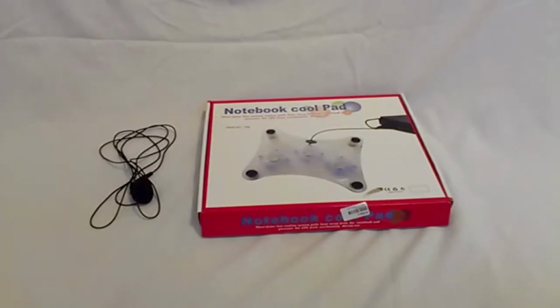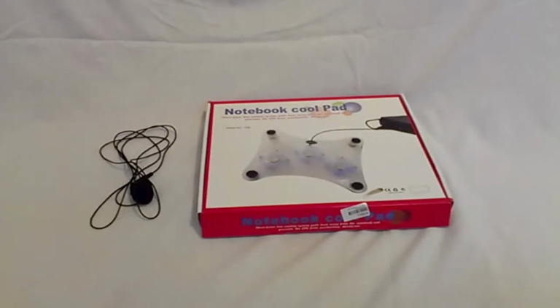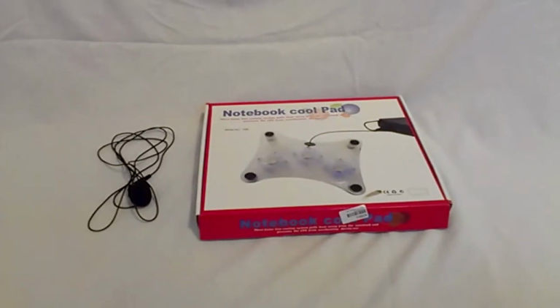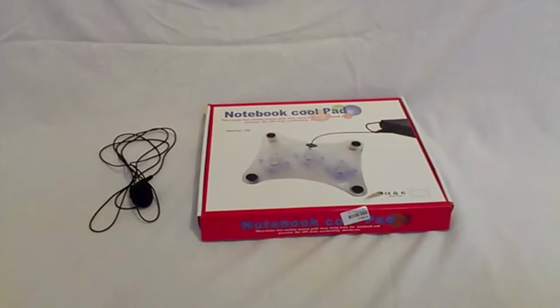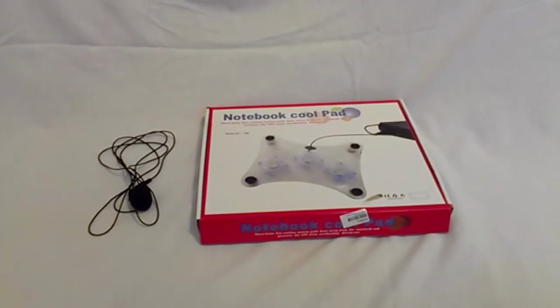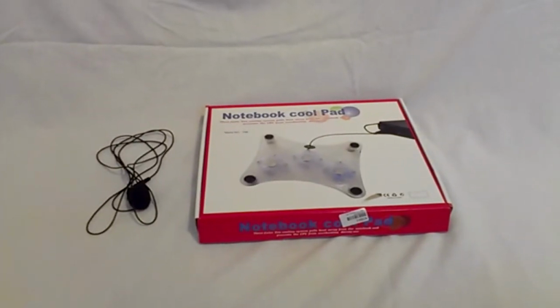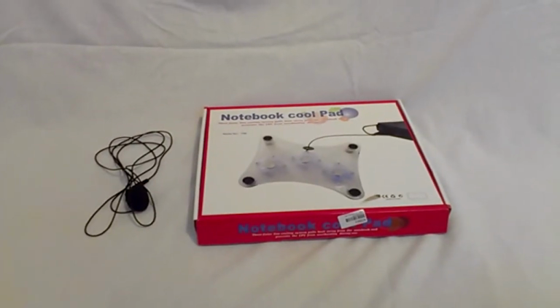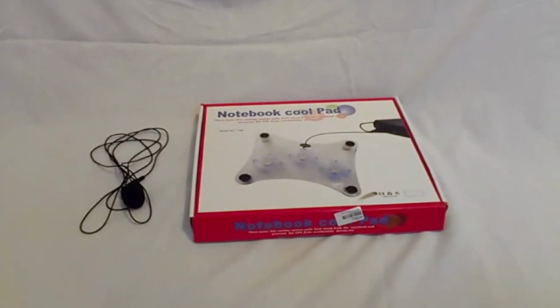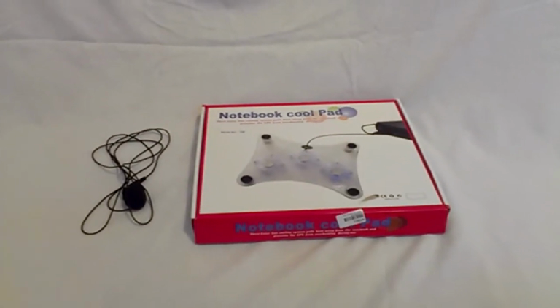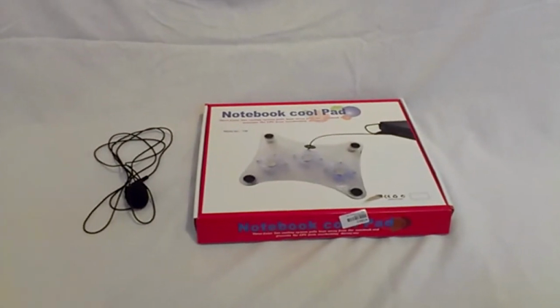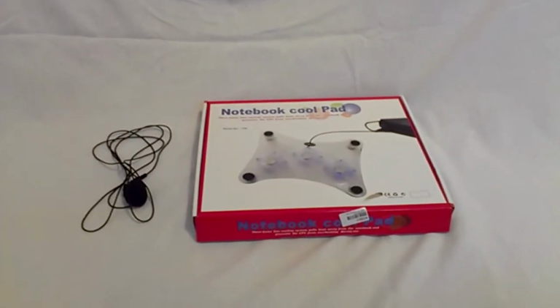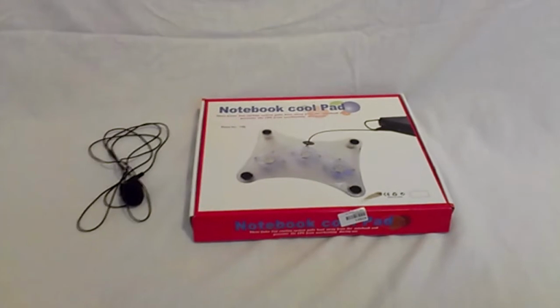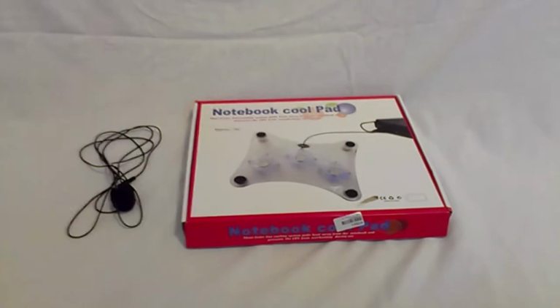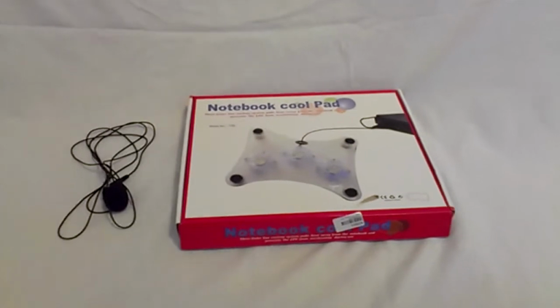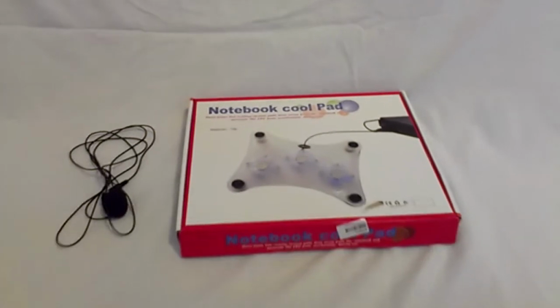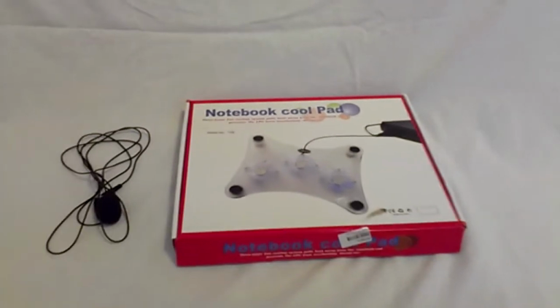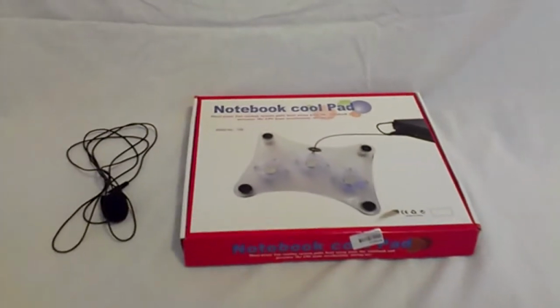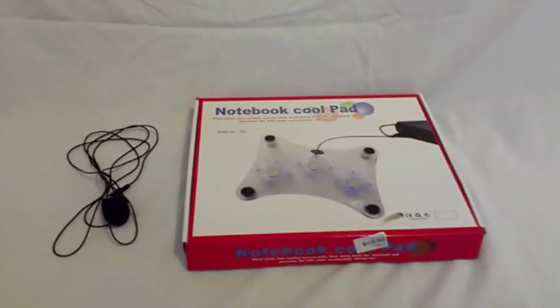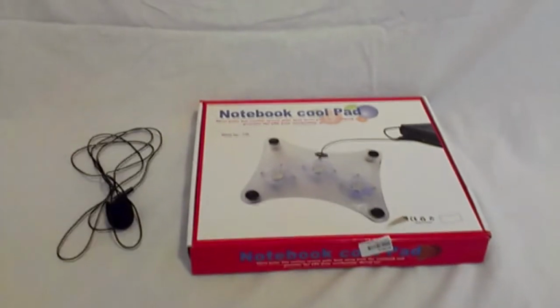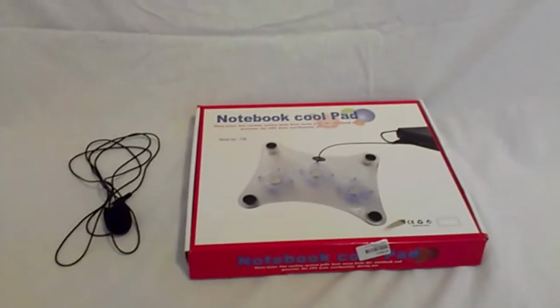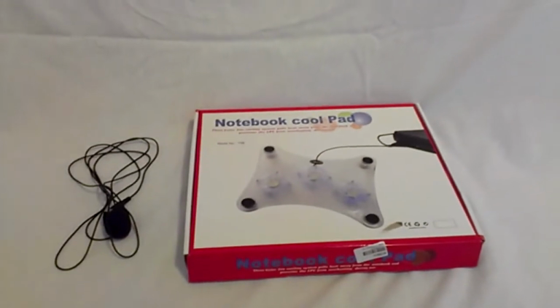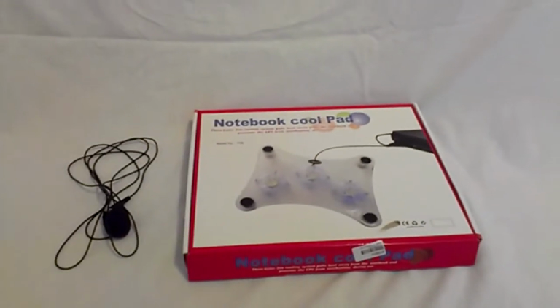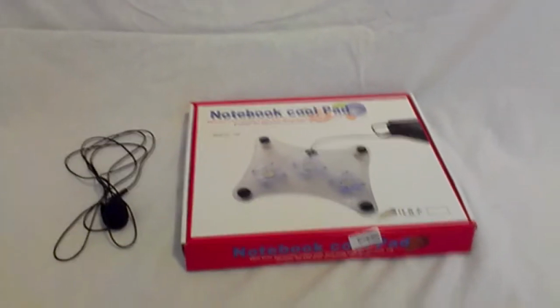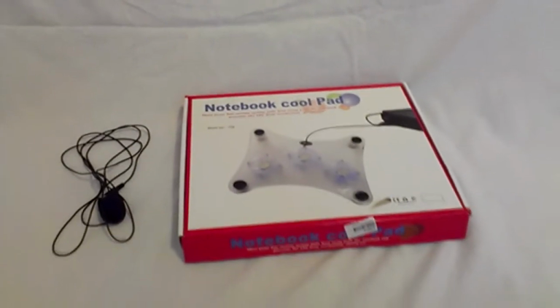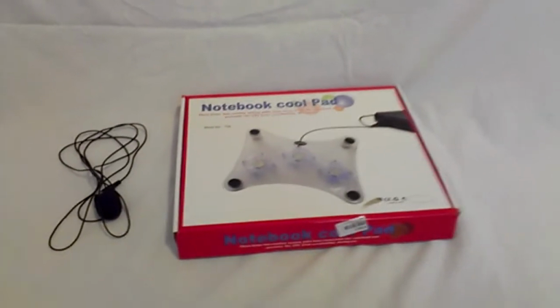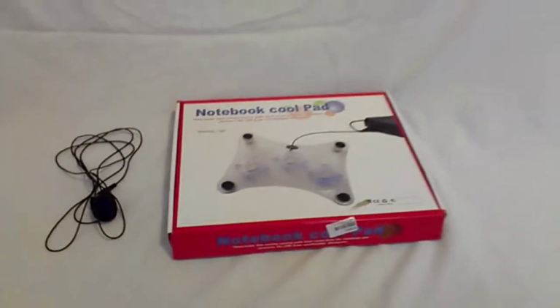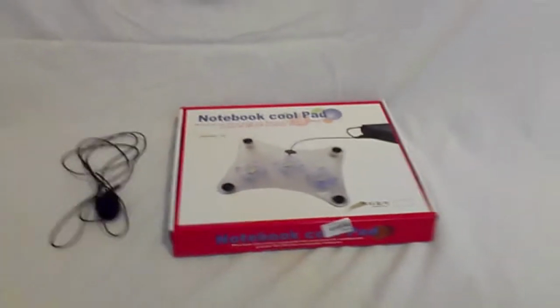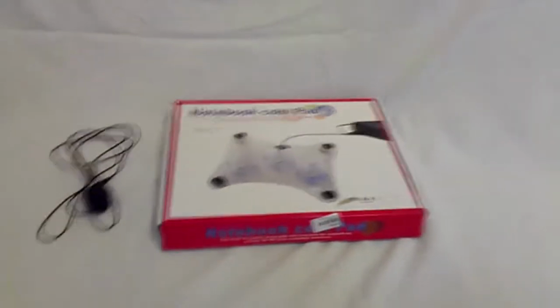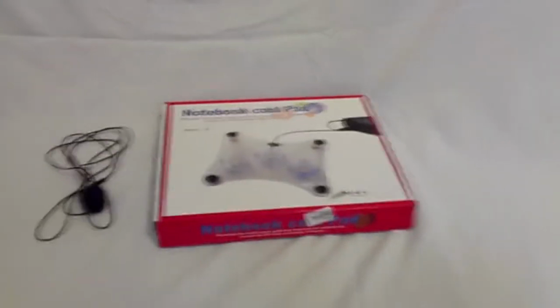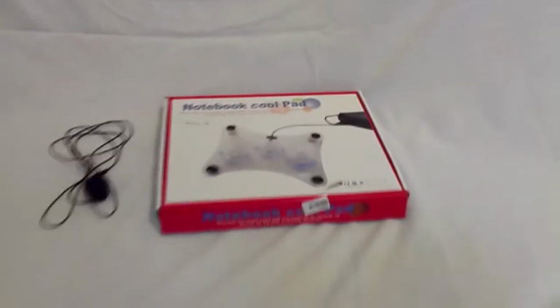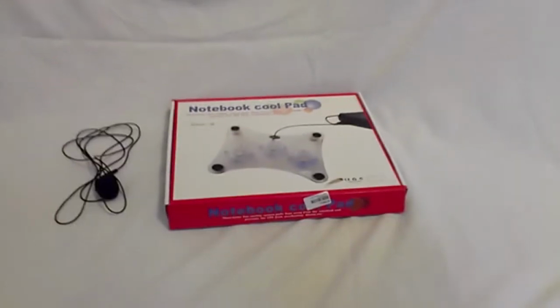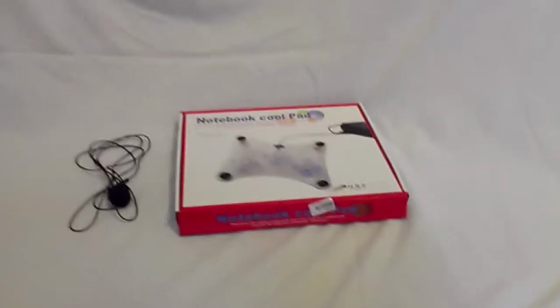Hey guys, how's it going? My name's AJ, and today I'm giving you guys a brand new review from T-Mart once again, my beautiful sponsors.